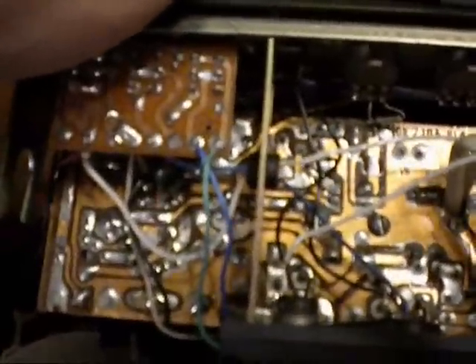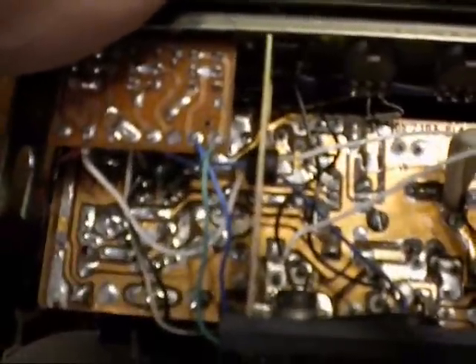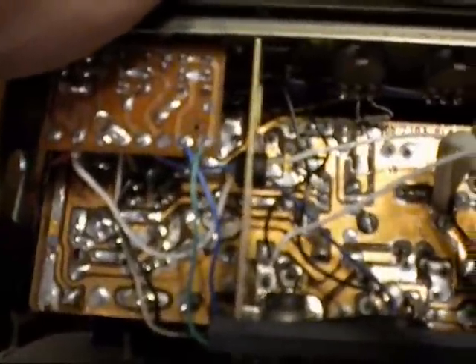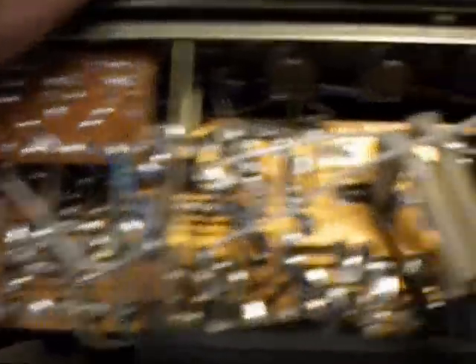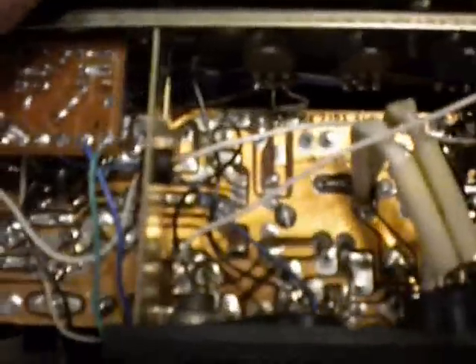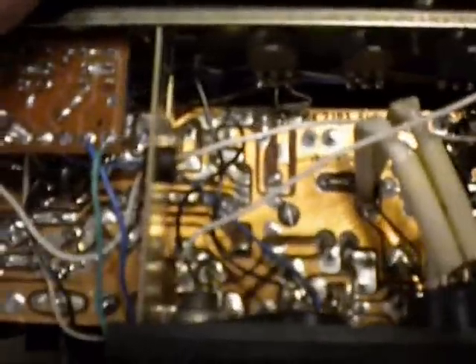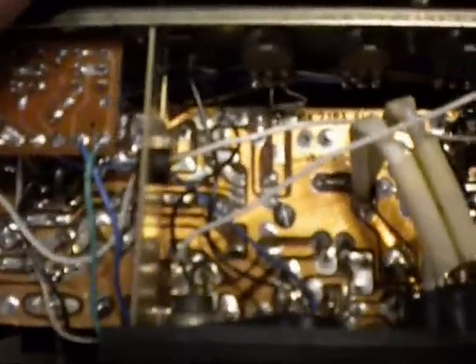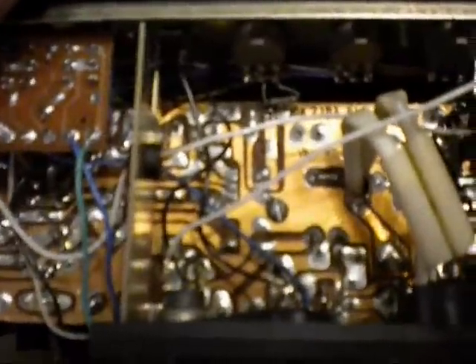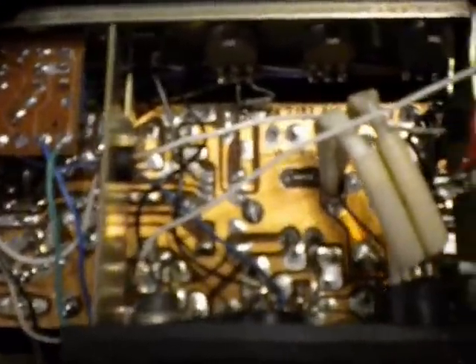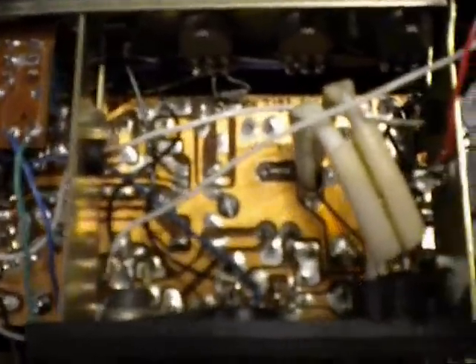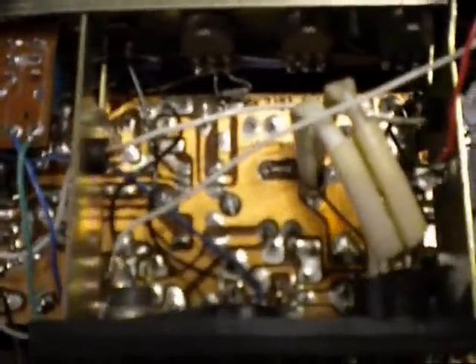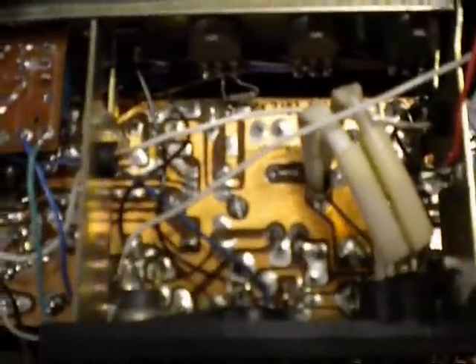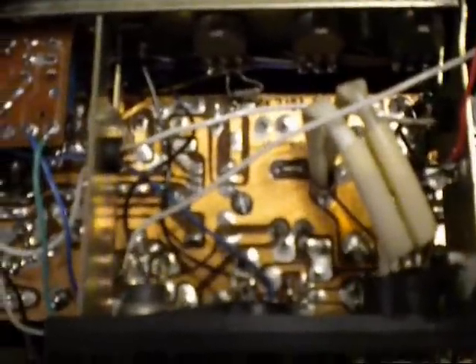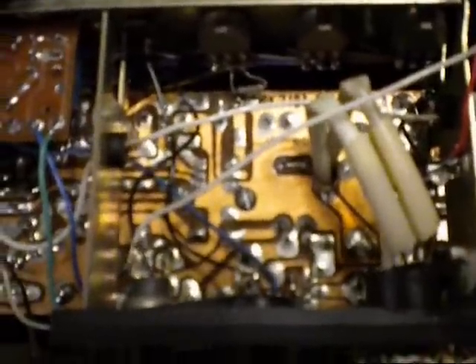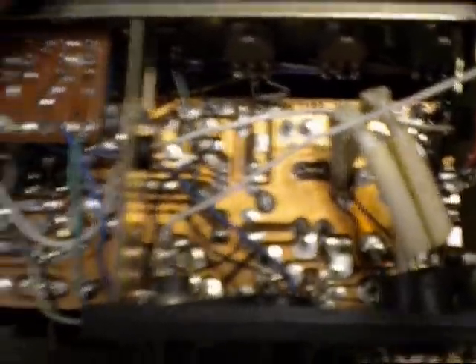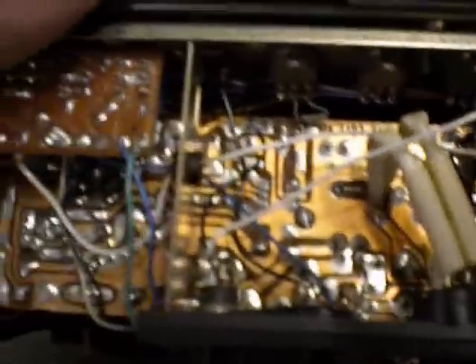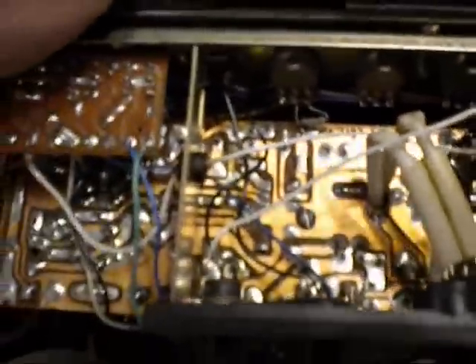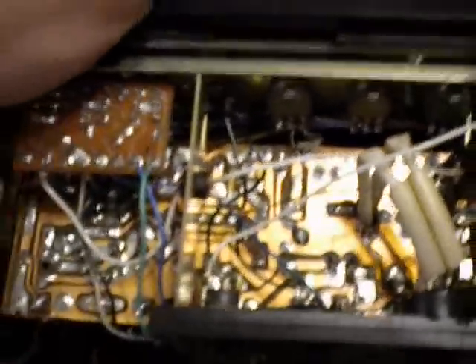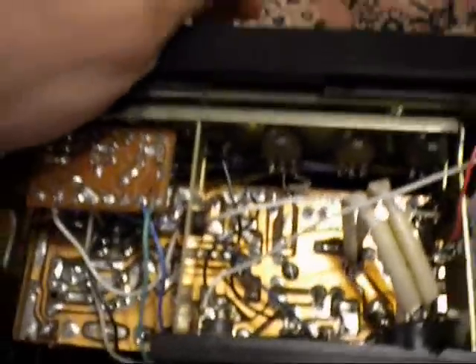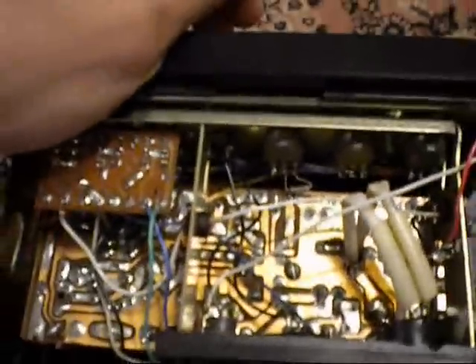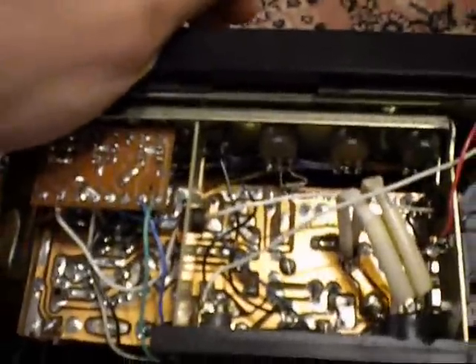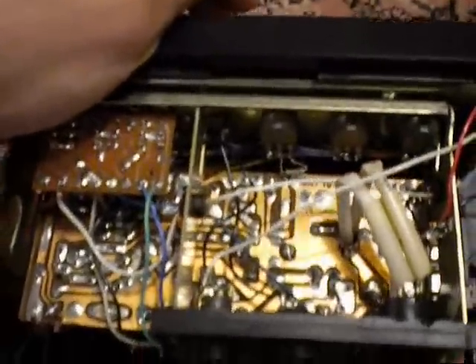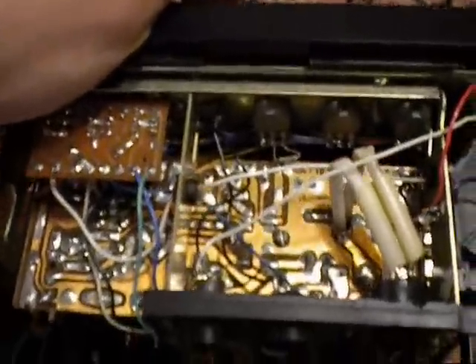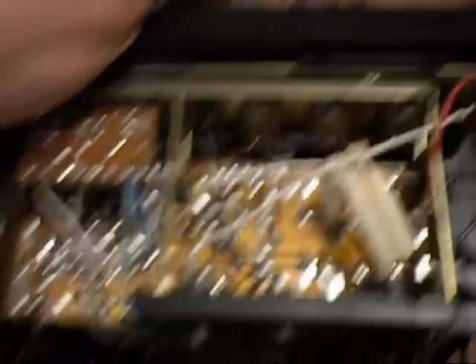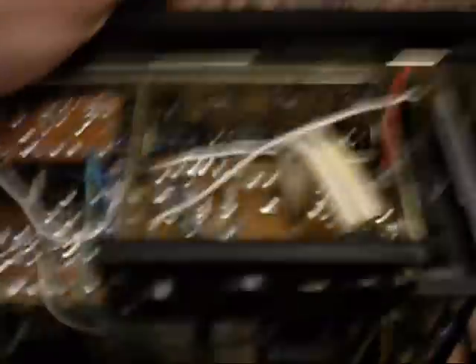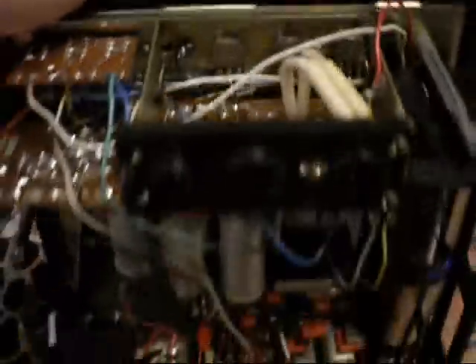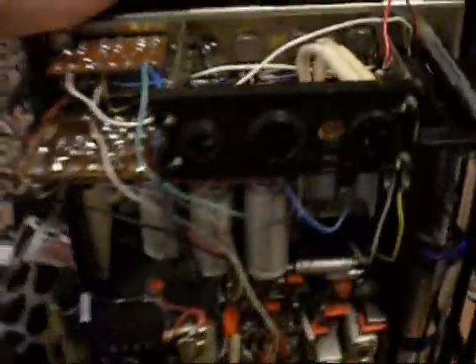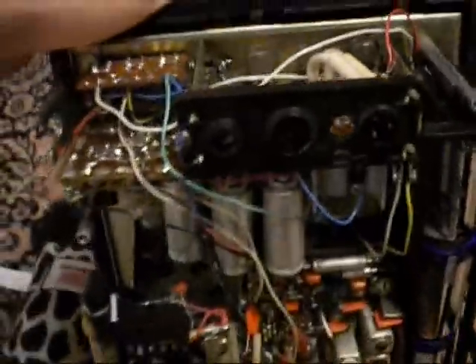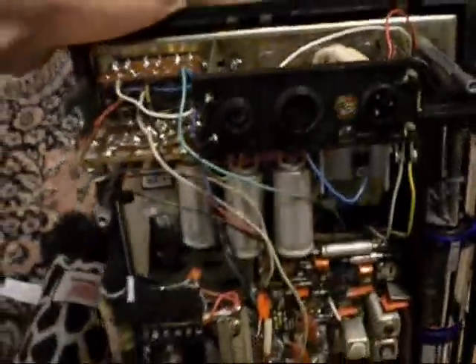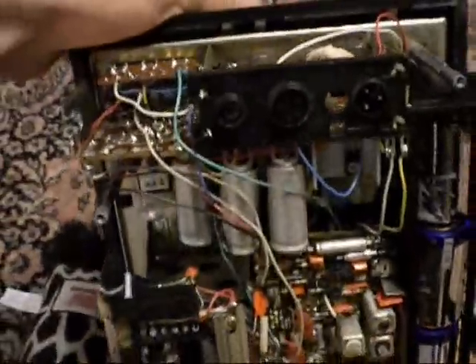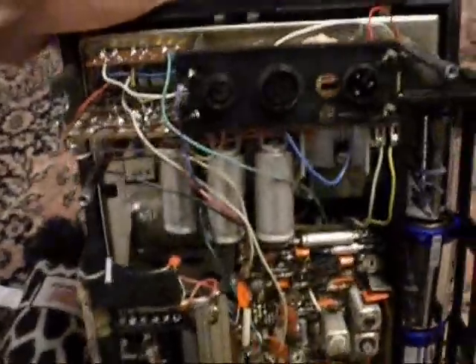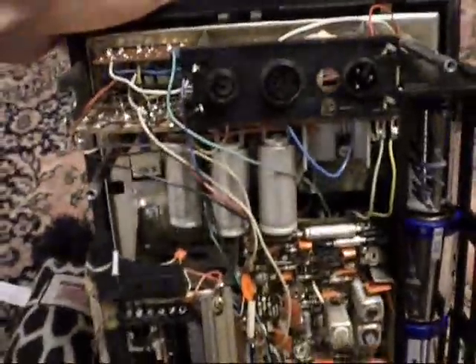In my next video, once I button this sucker back up, I'll actually give it a play test for you guys. But this is a lot of stuff to pack into one space.